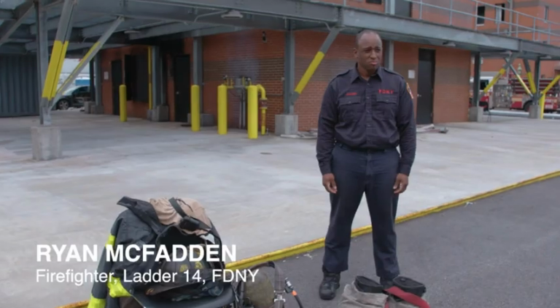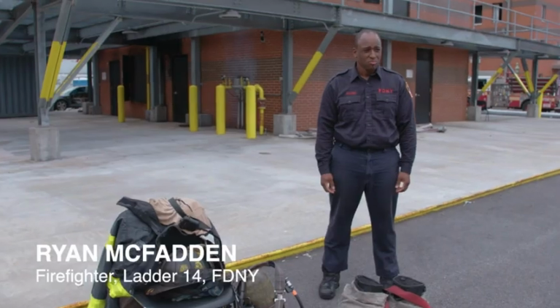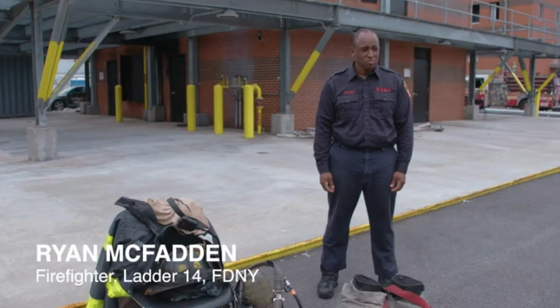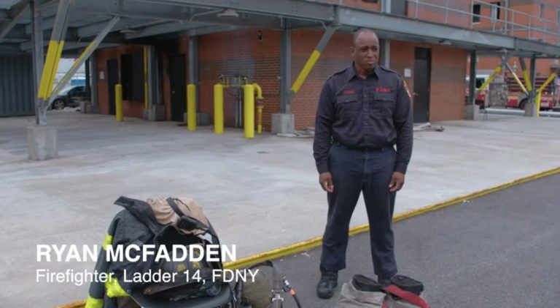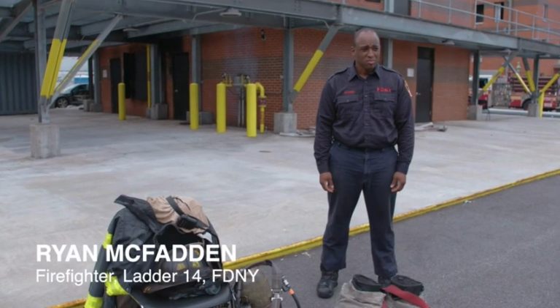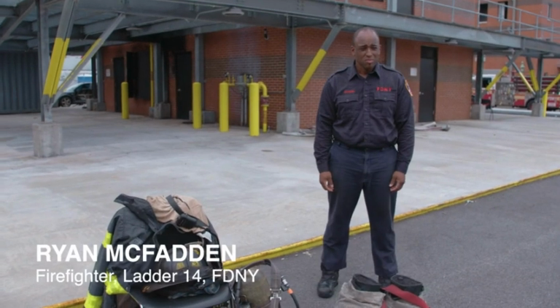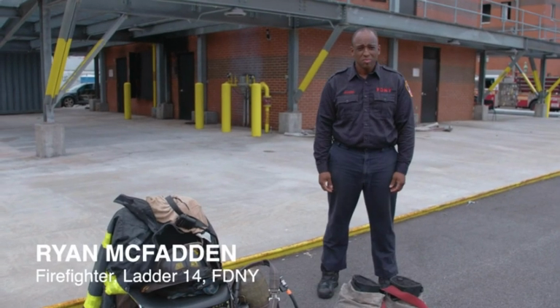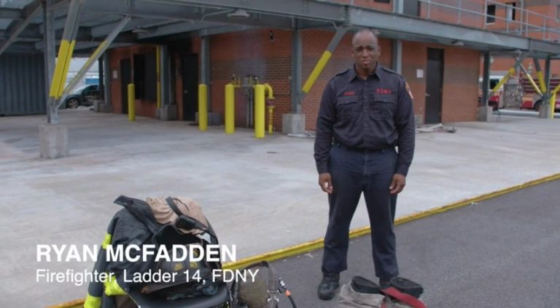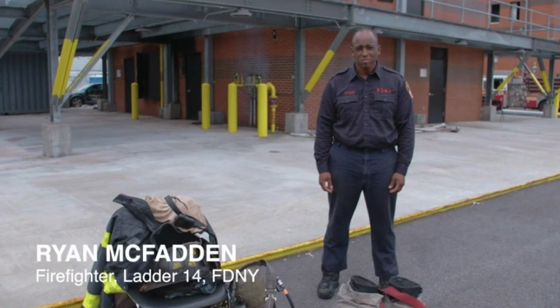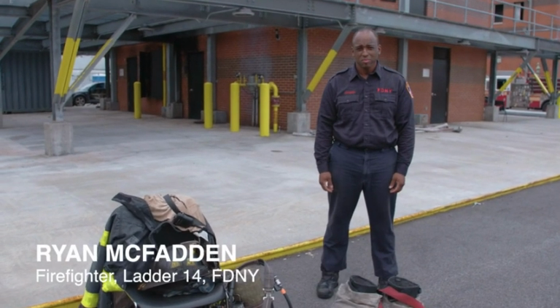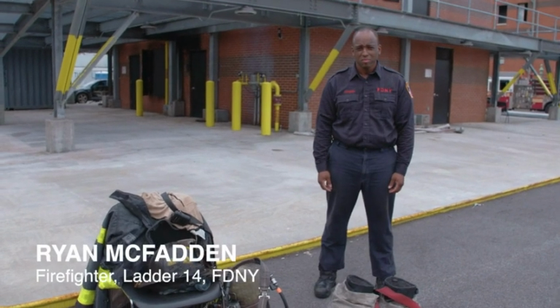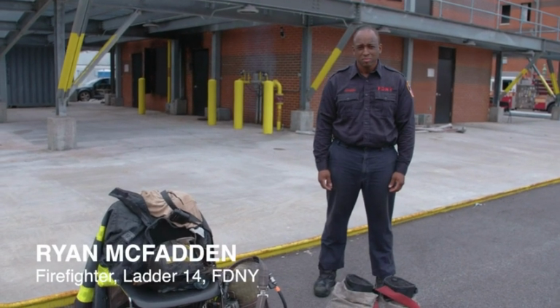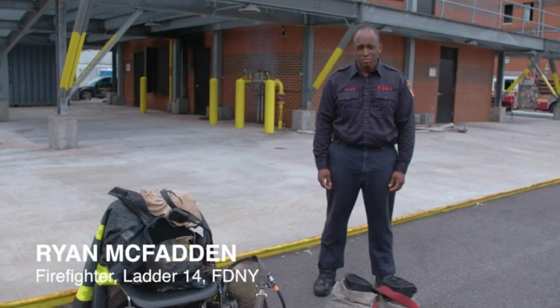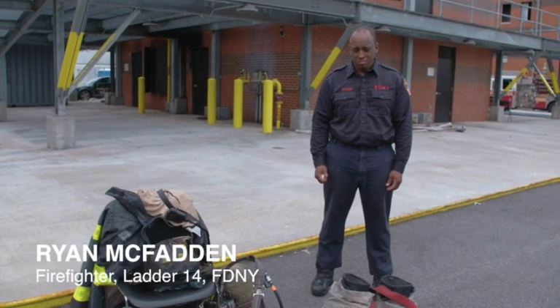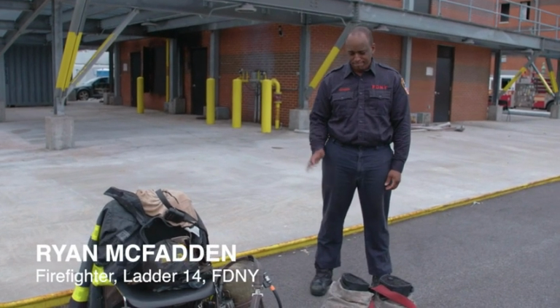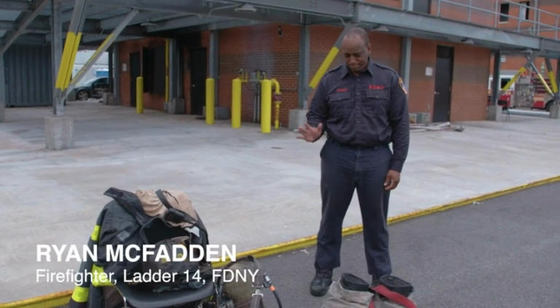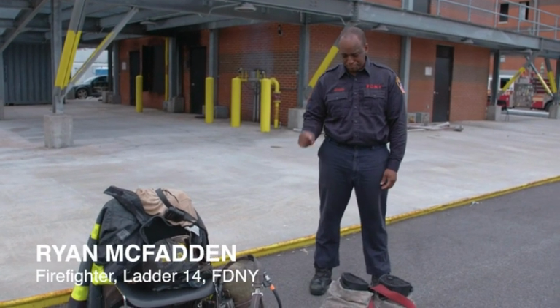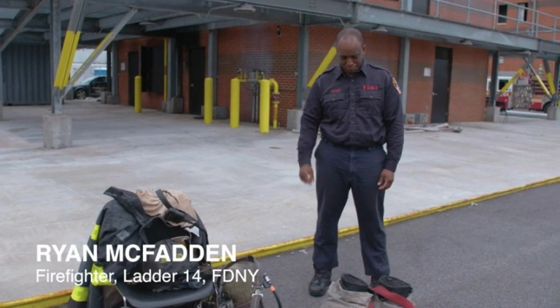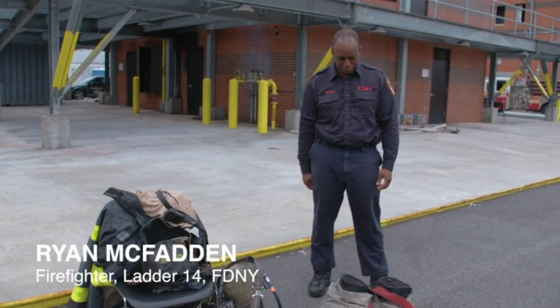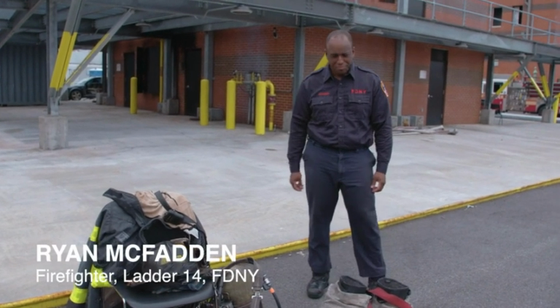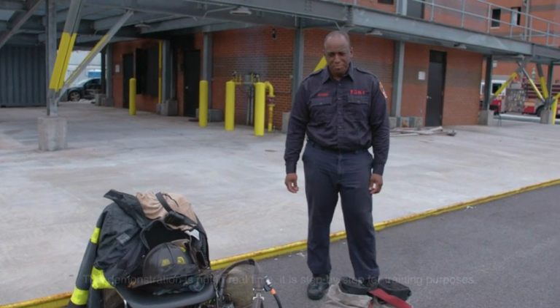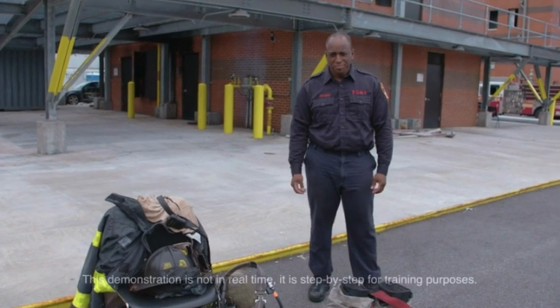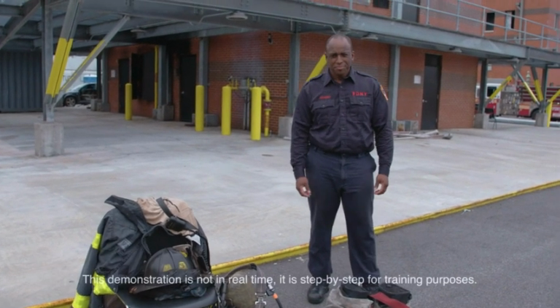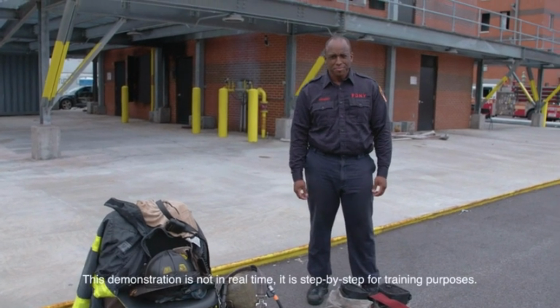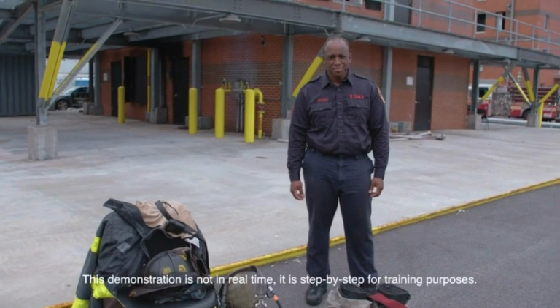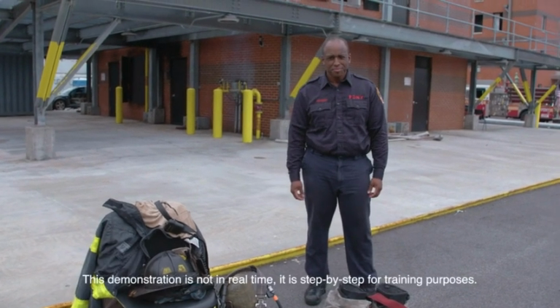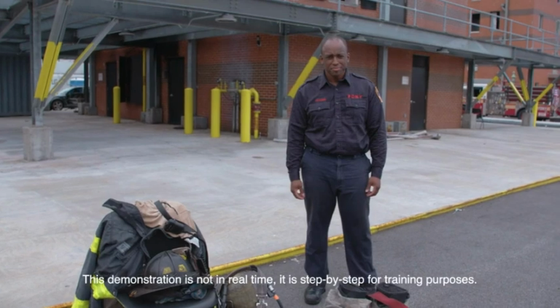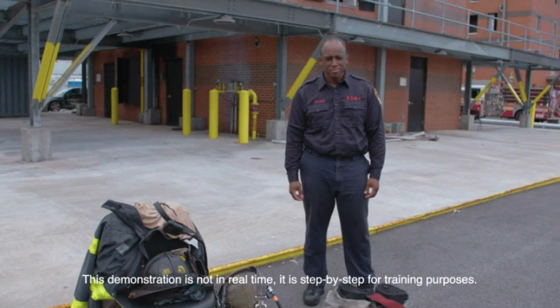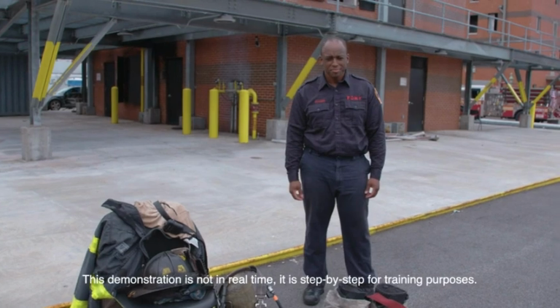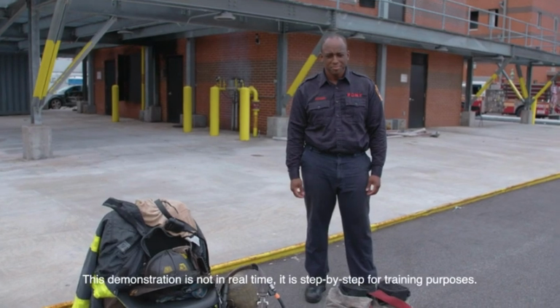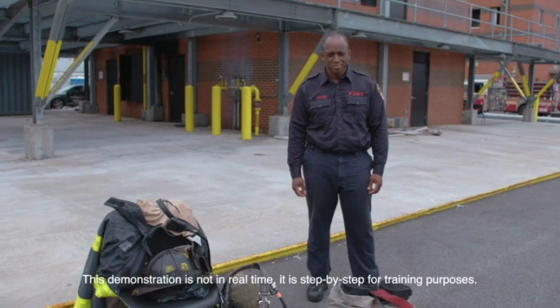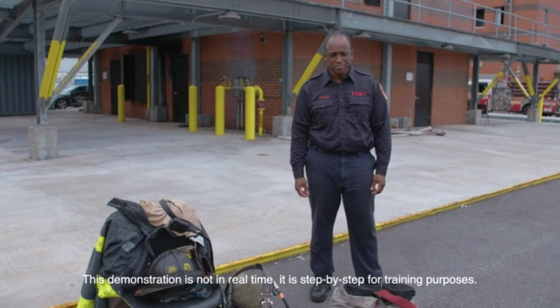We're here today with firefighter Ryan McFadden, 14 truck. He's gonna show the proper way to don his bunker gear.